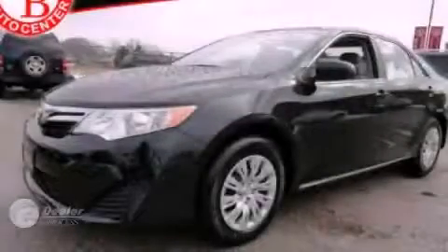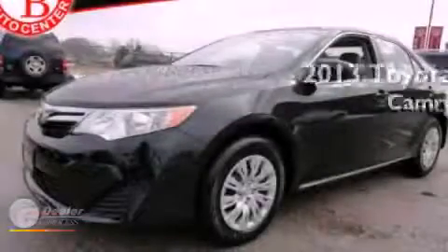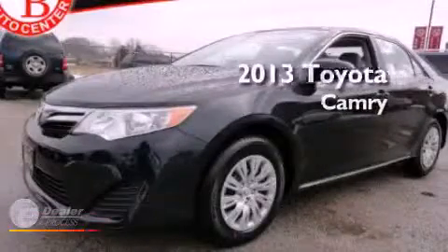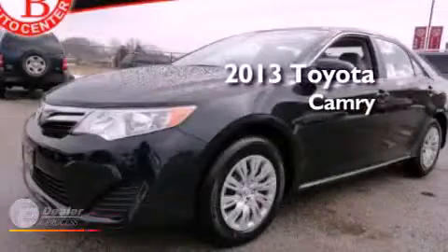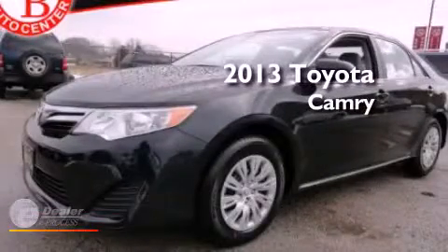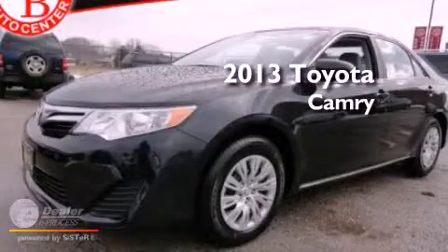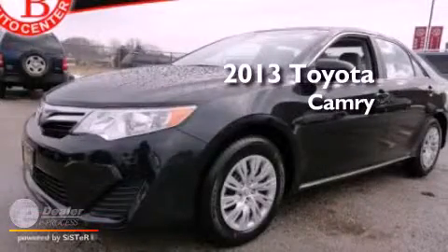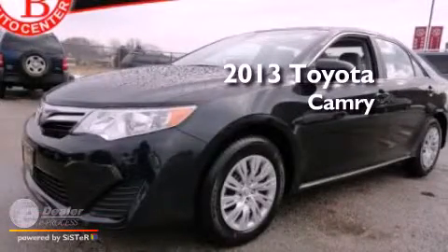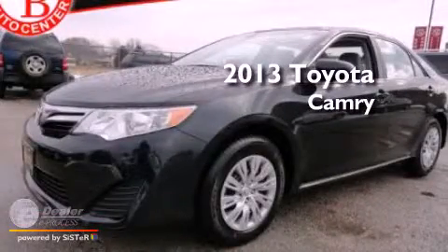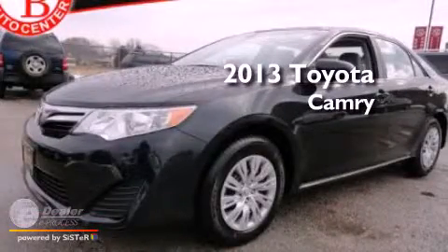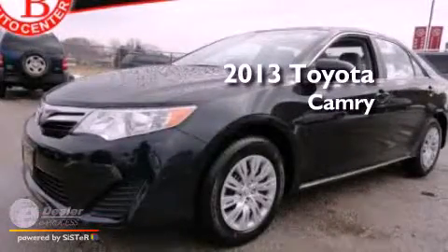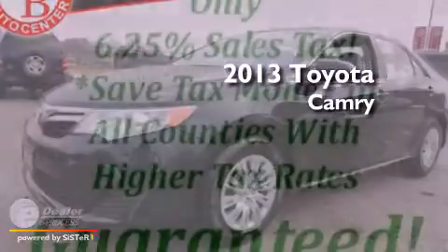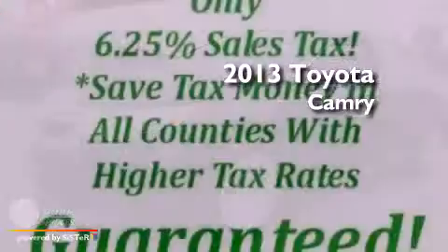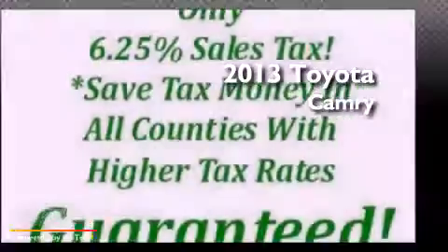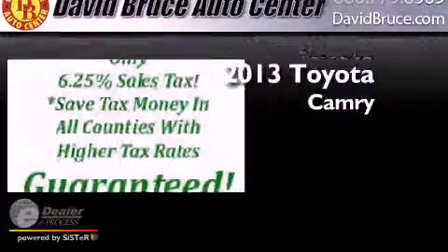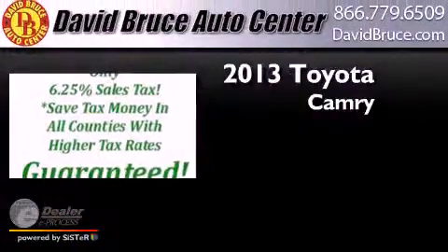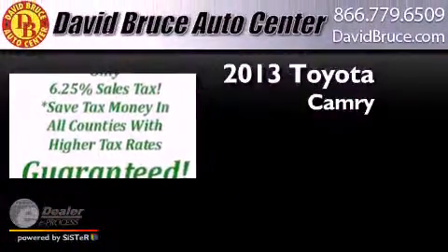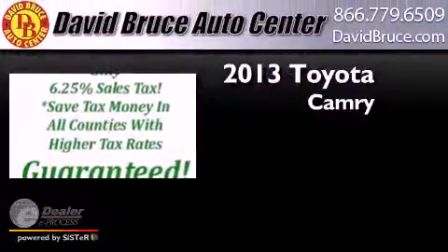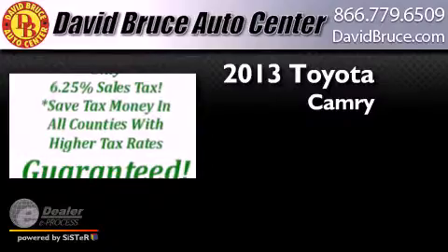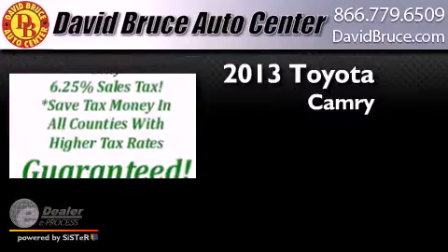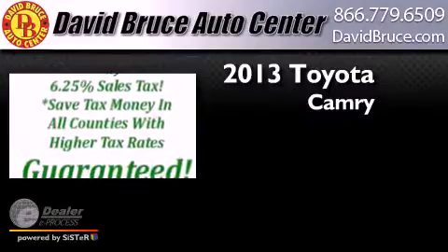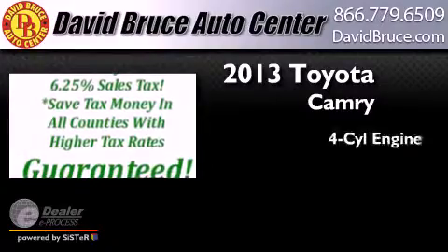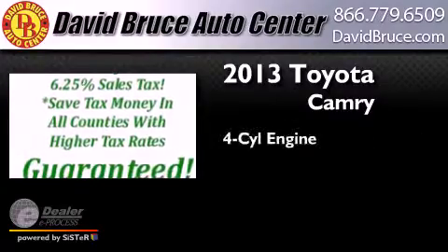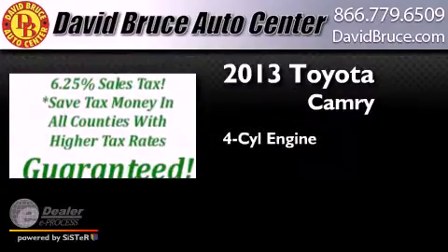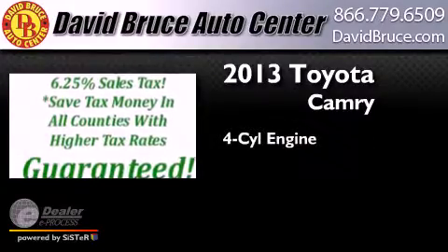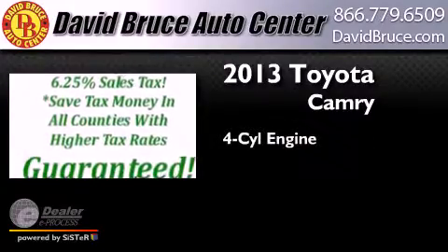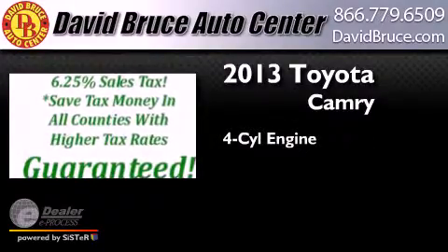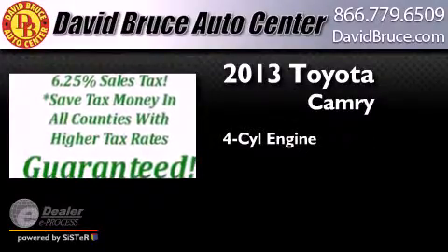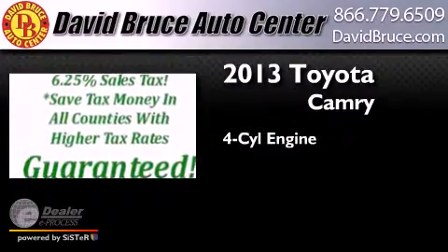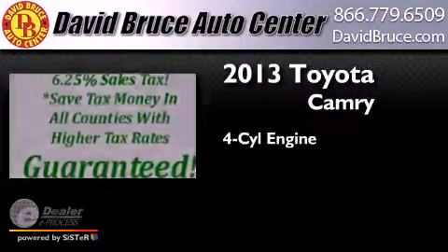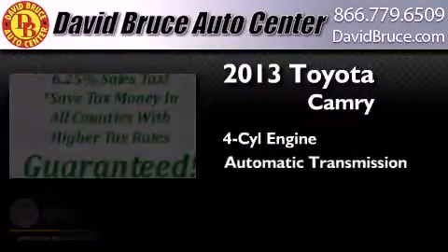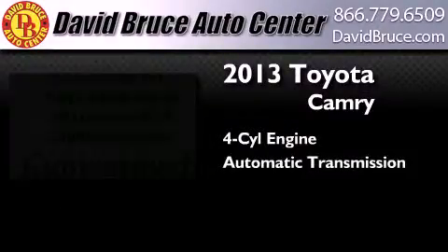This is a brand new 2013 Toyota Camry. It features a four-cylinder engine and an automatic transmission.